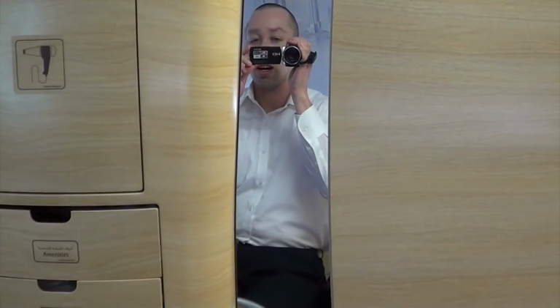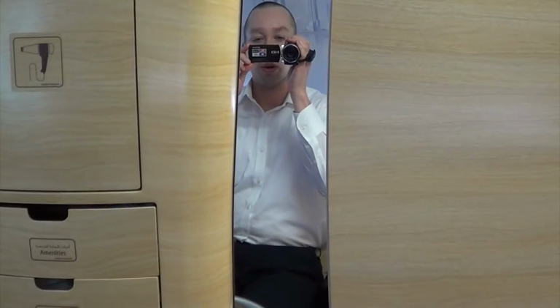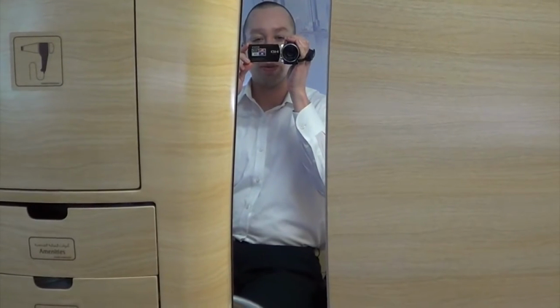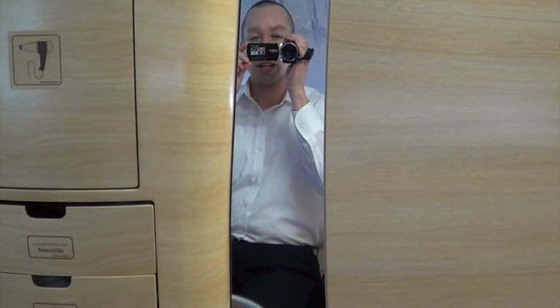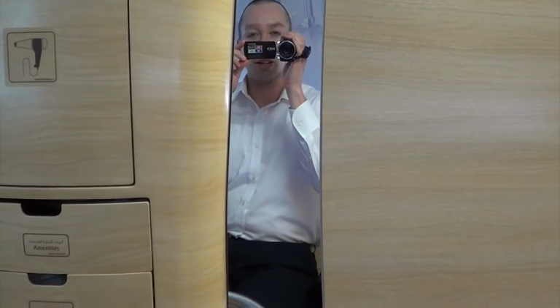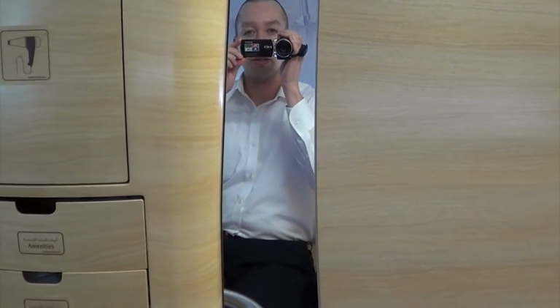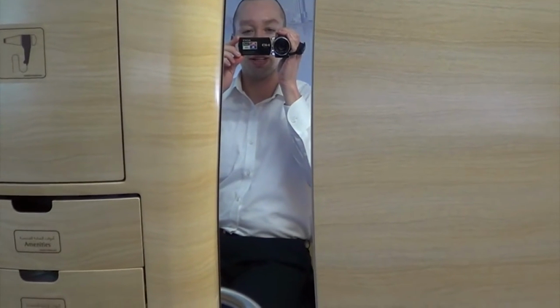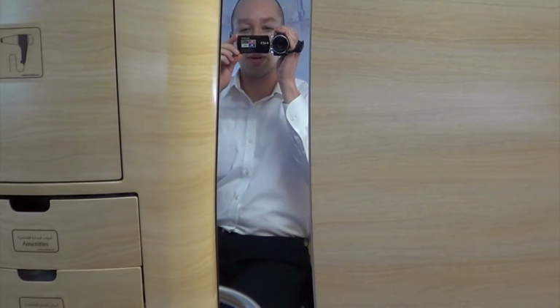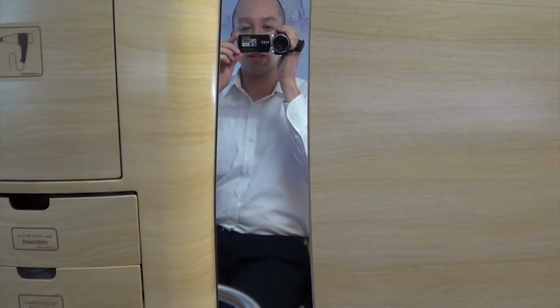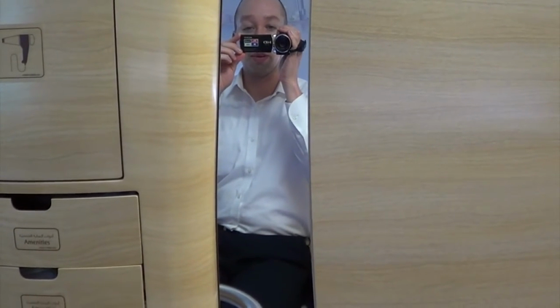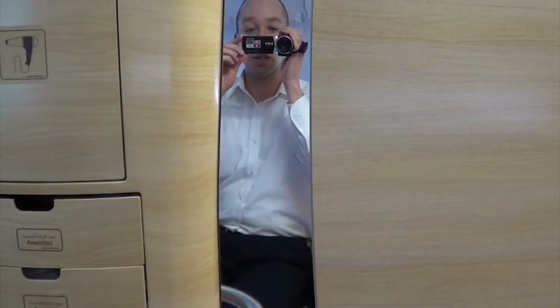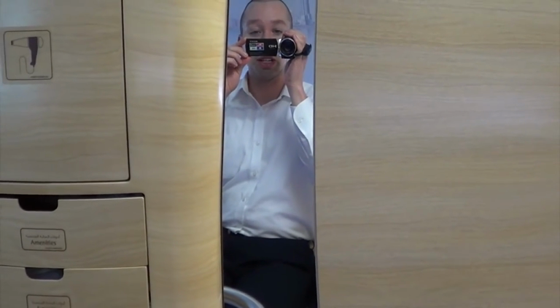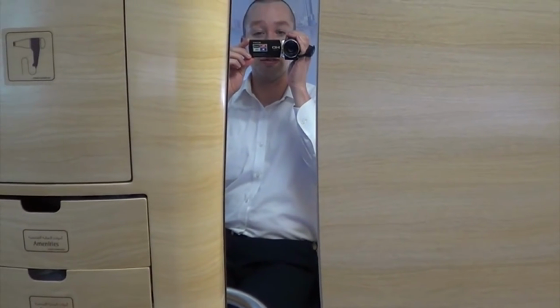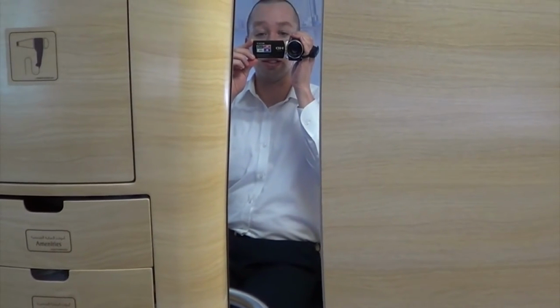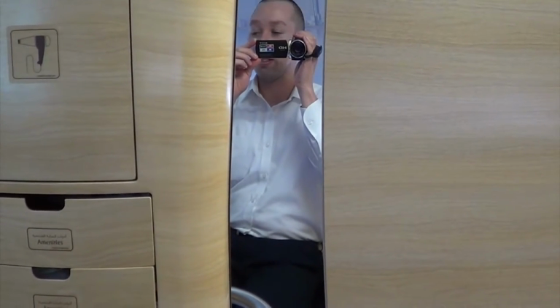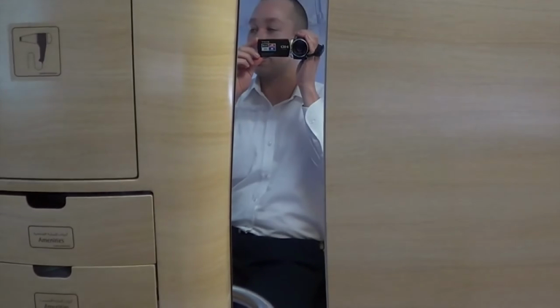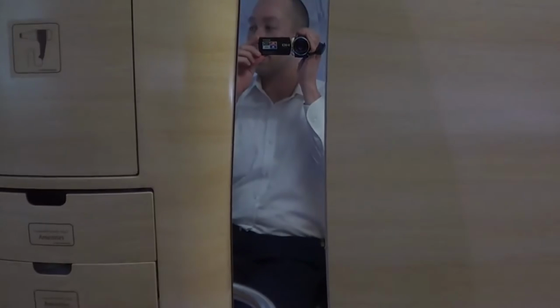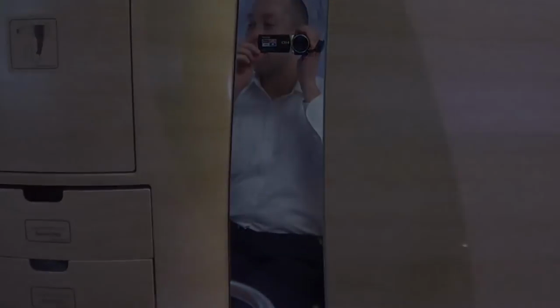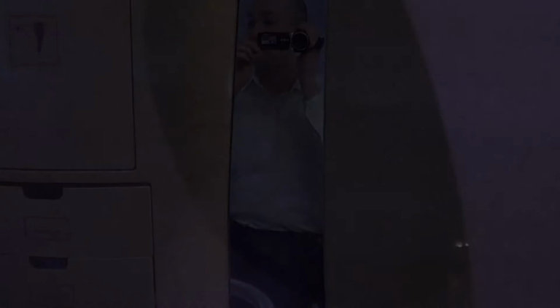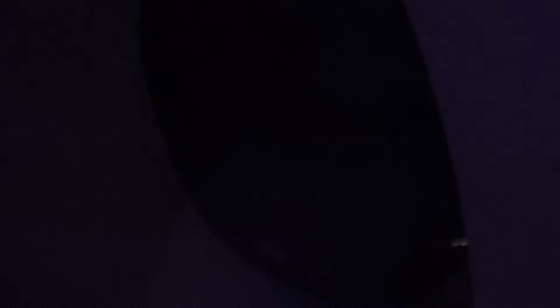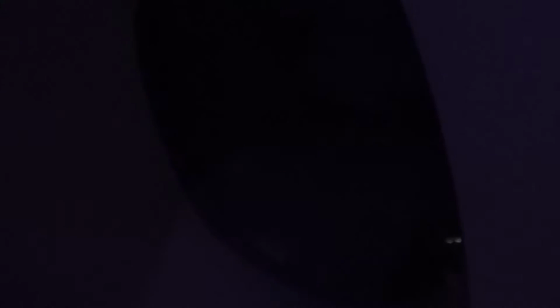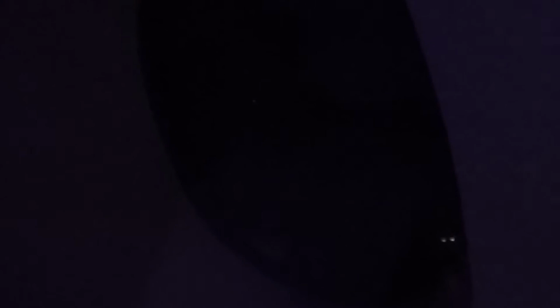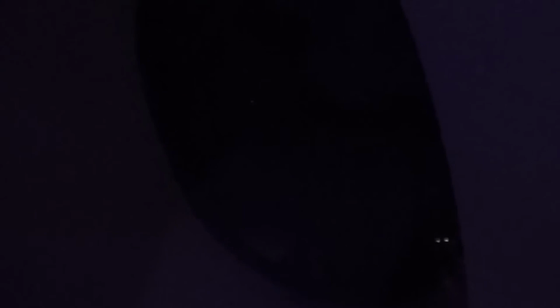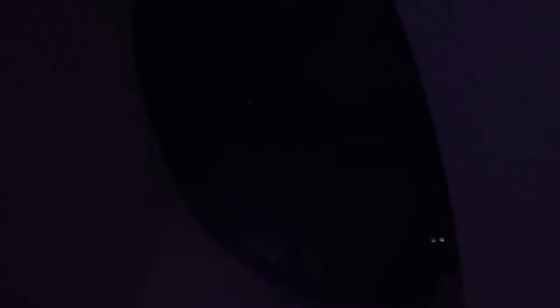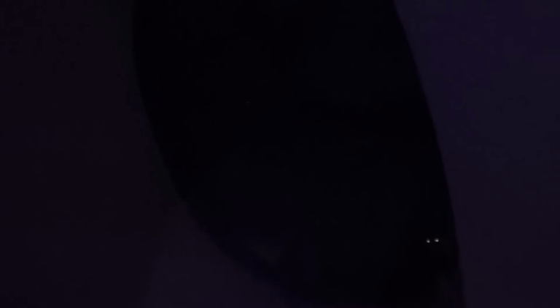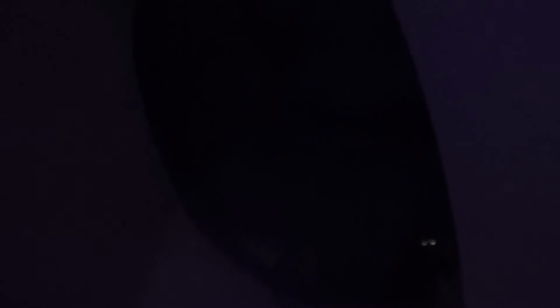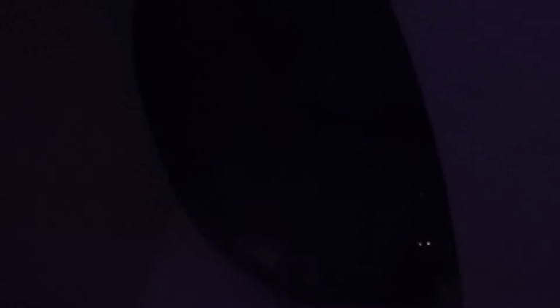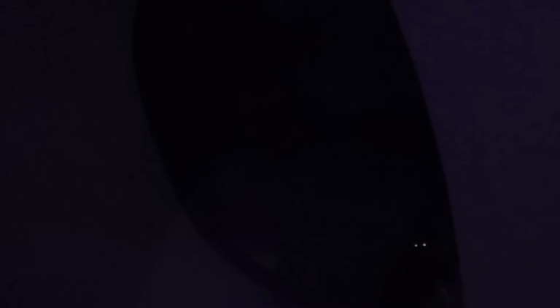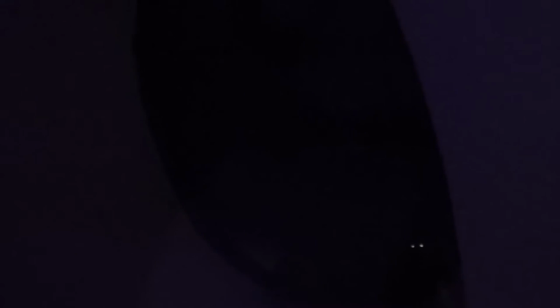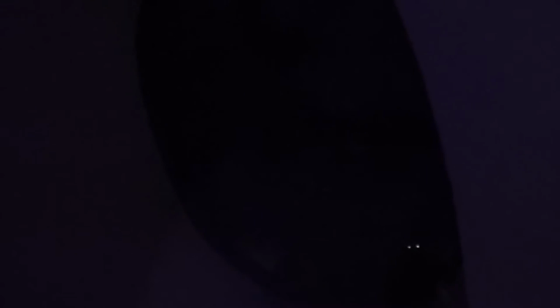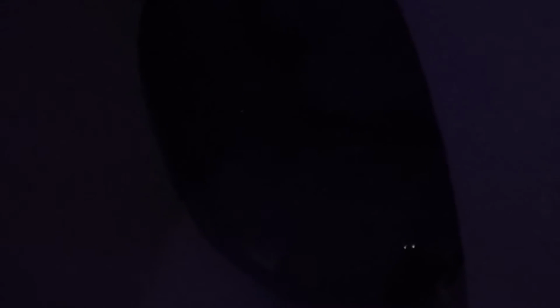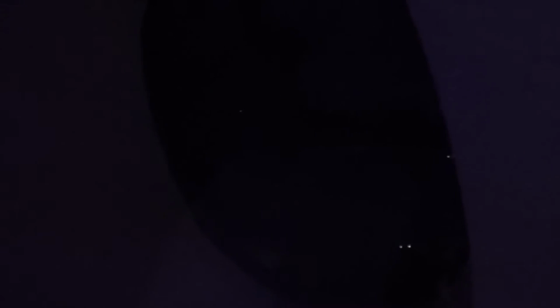What a spectacular in-flight experience. I've absolutely loved it. Cabin crew, your seats and your checks for landing, please.